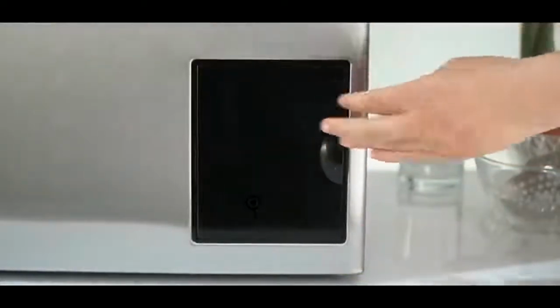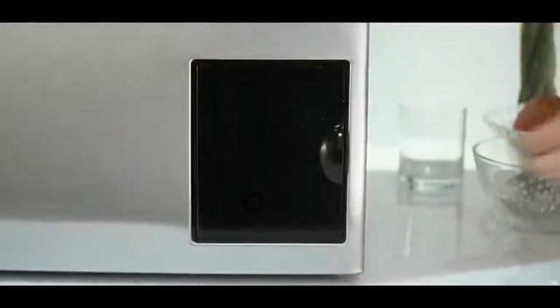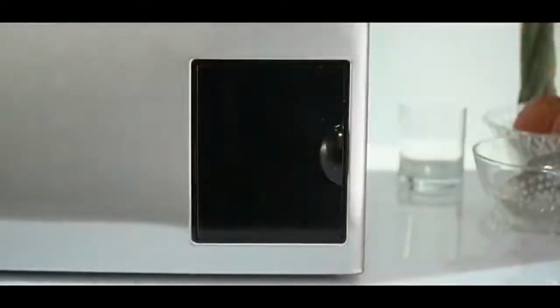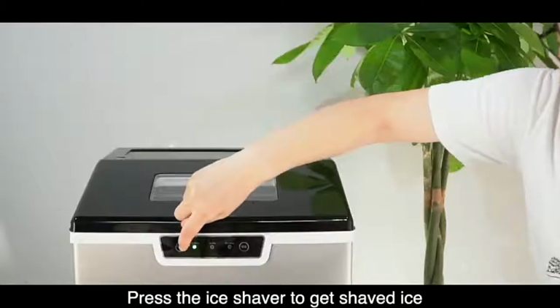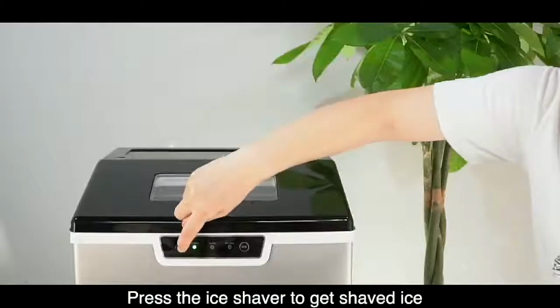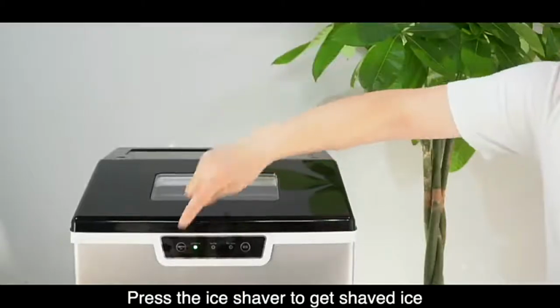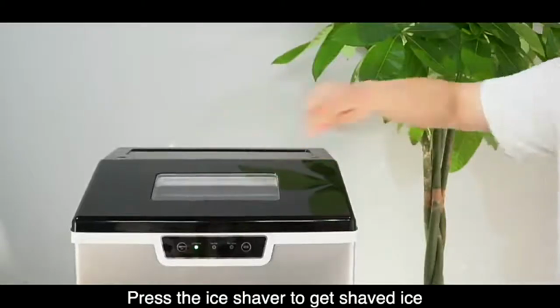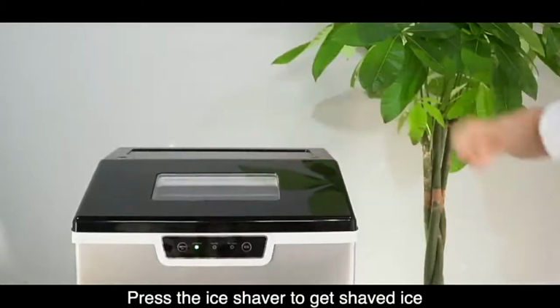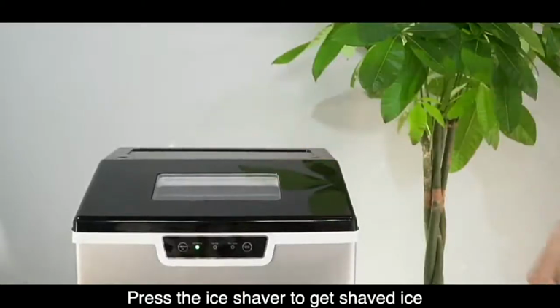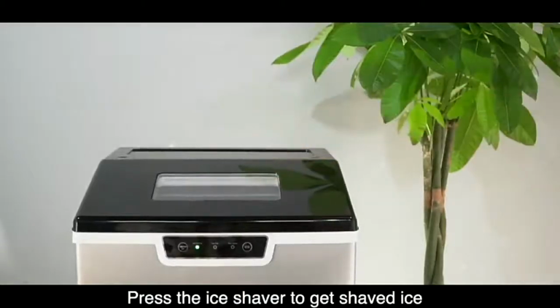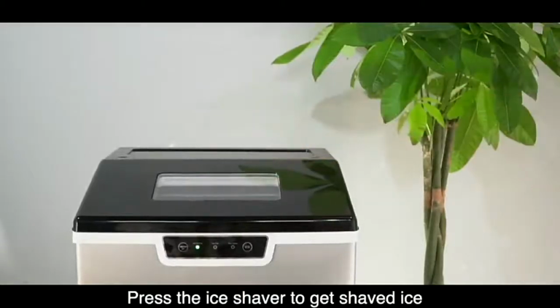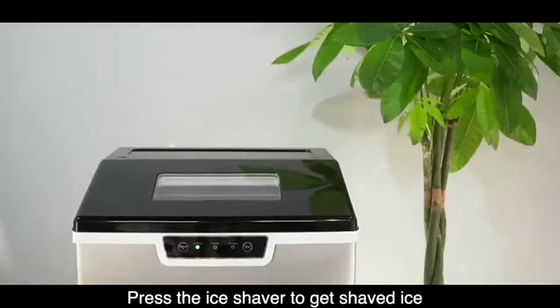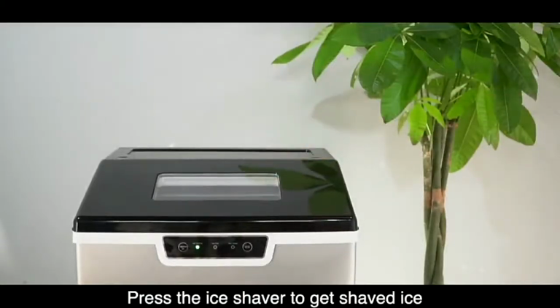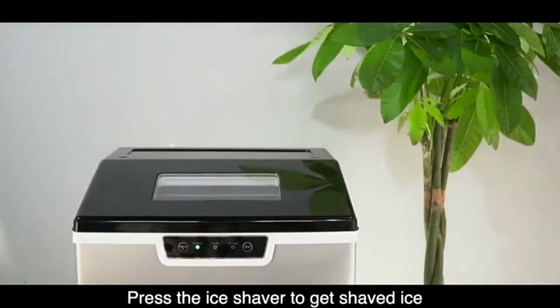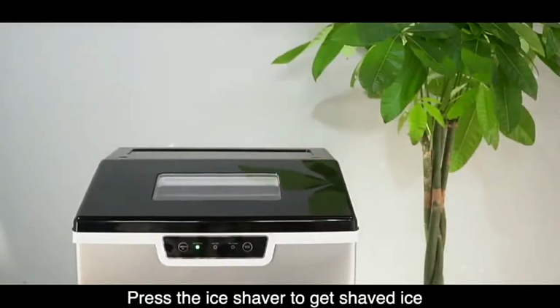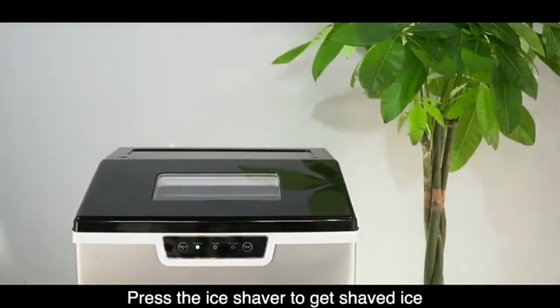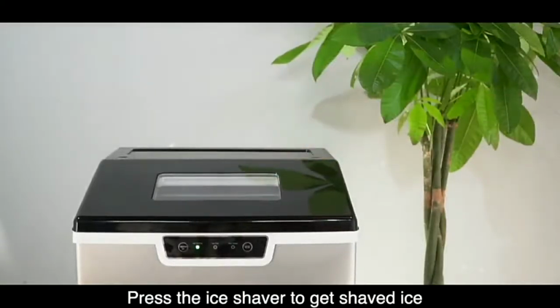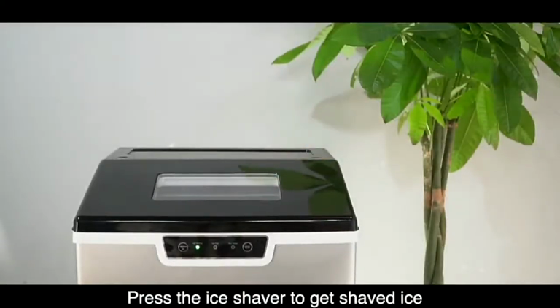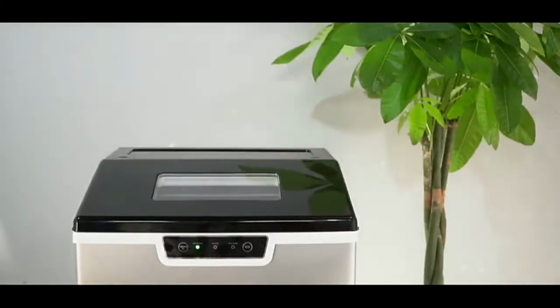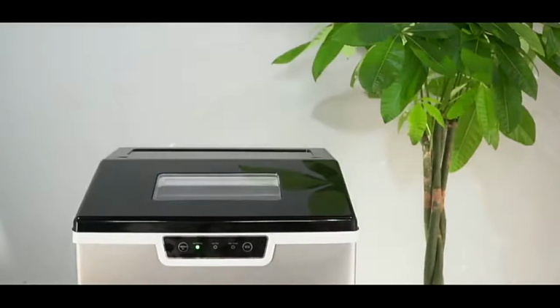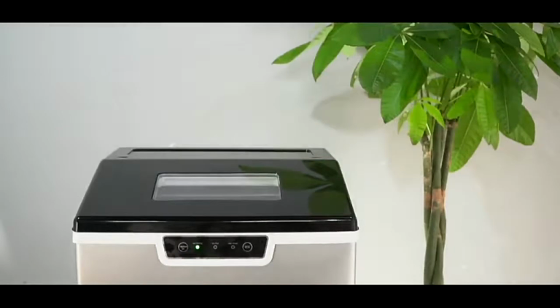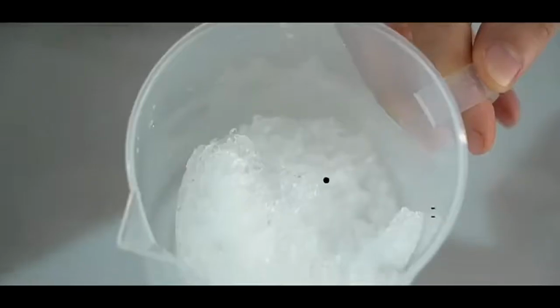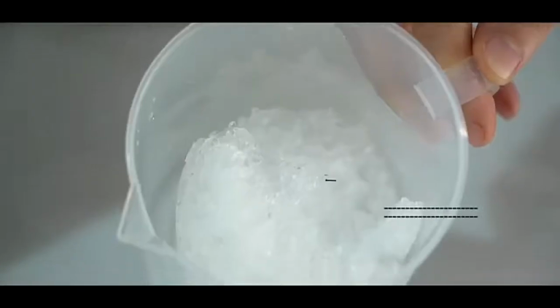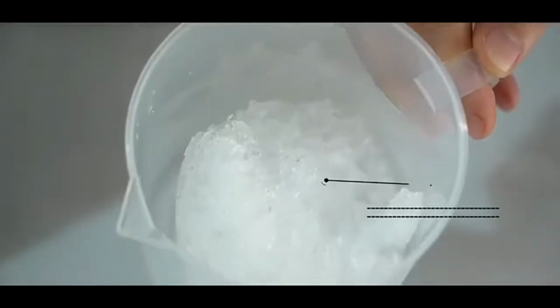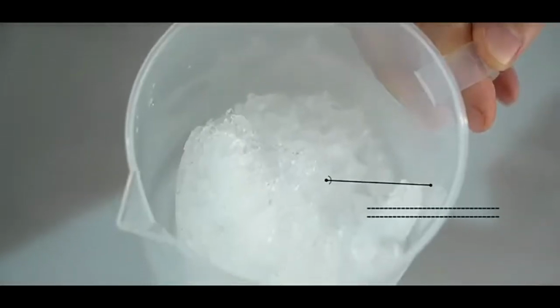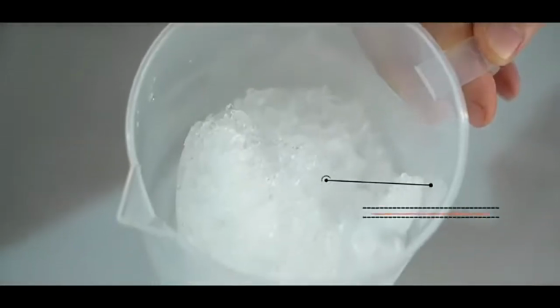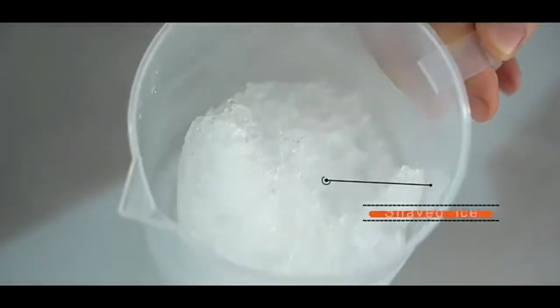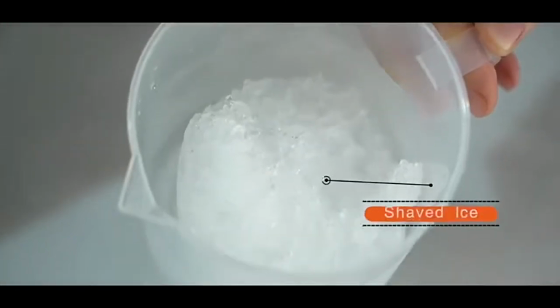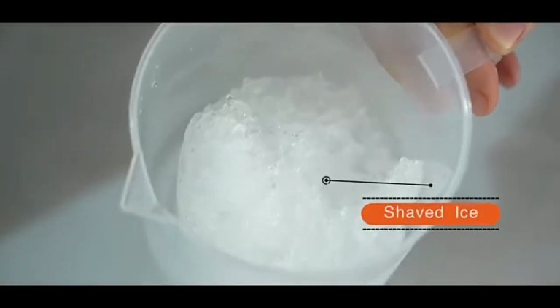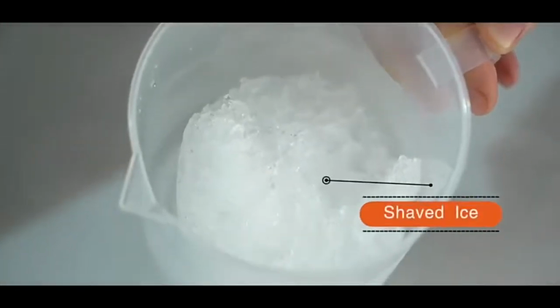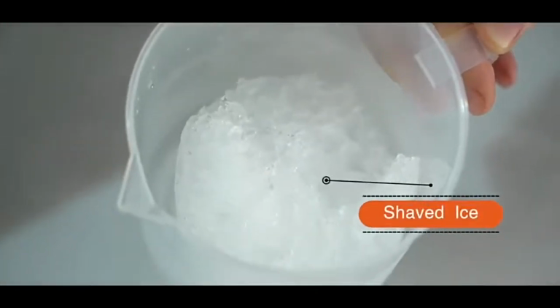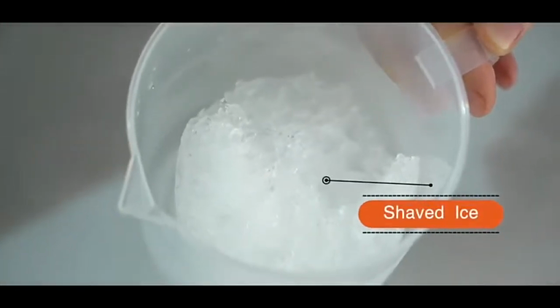Press the ice shaver button to get shaved ice.